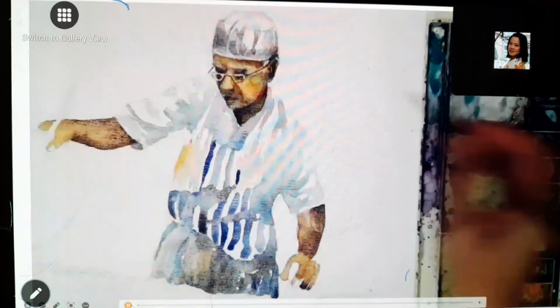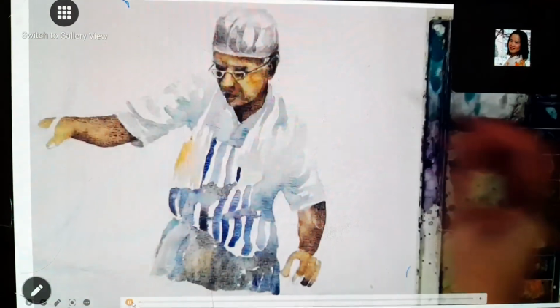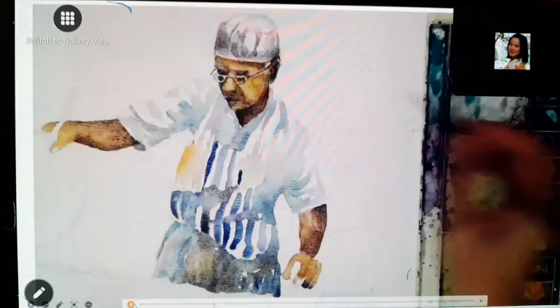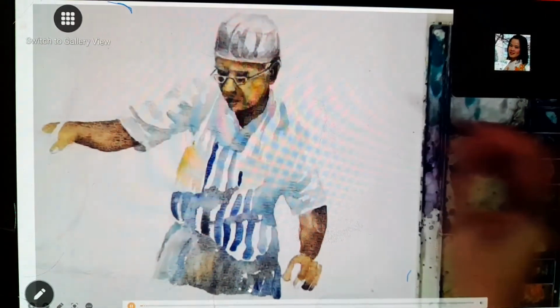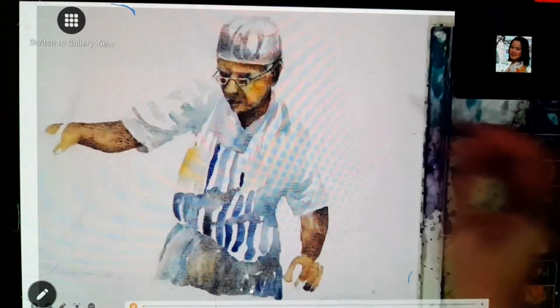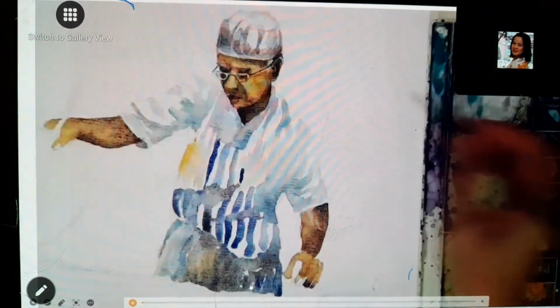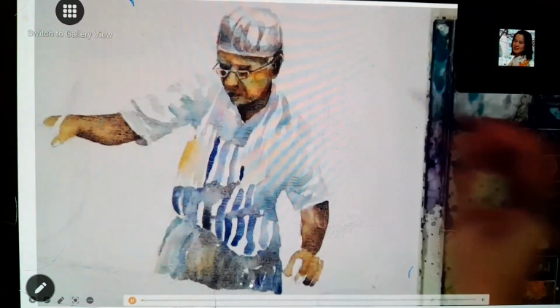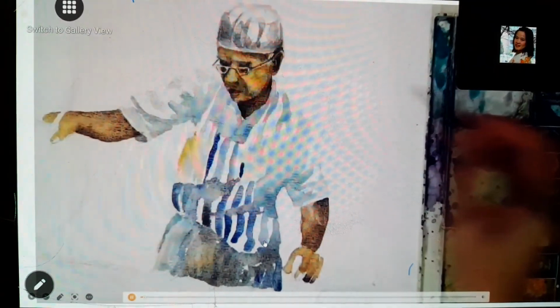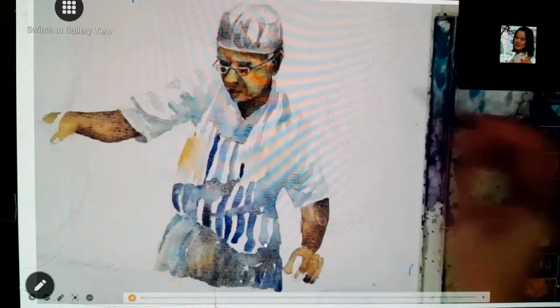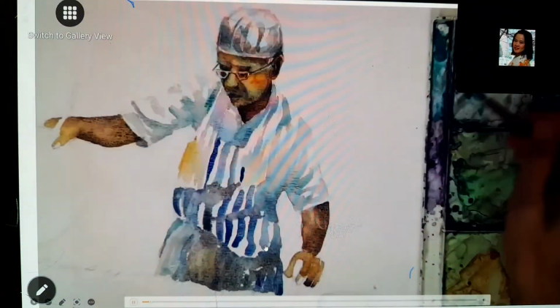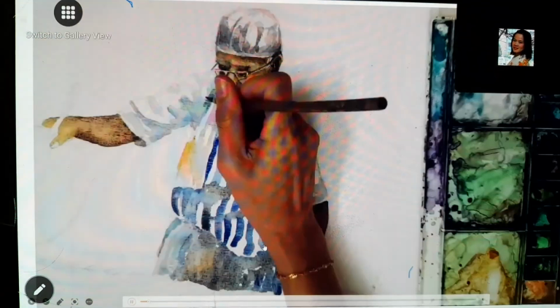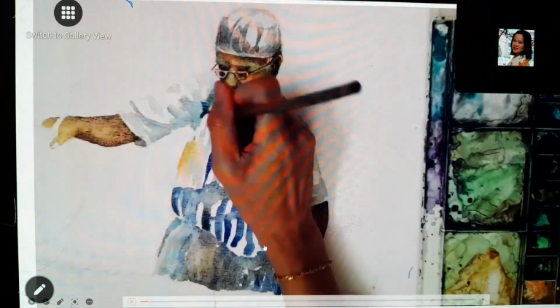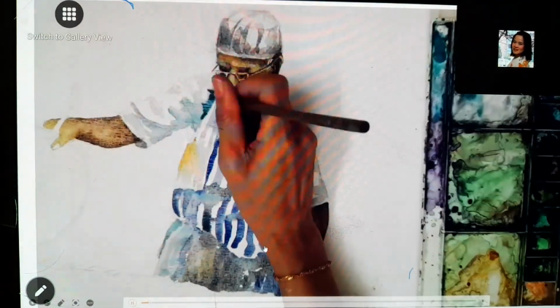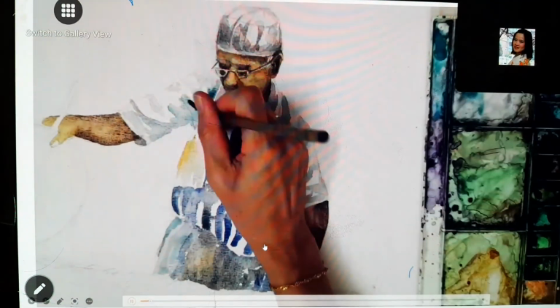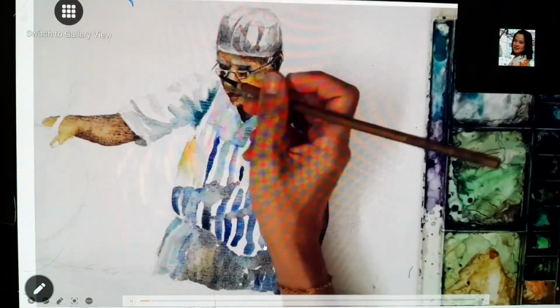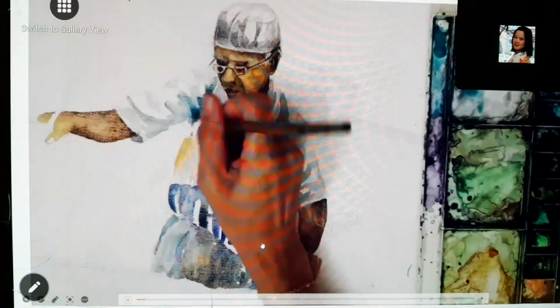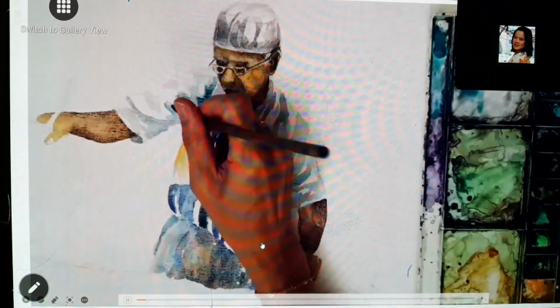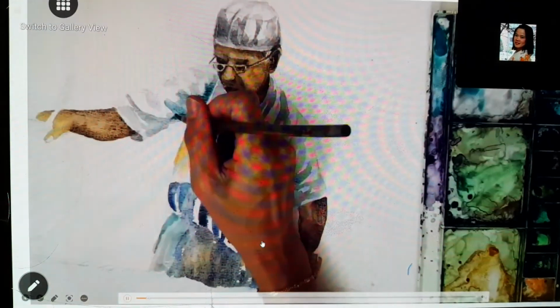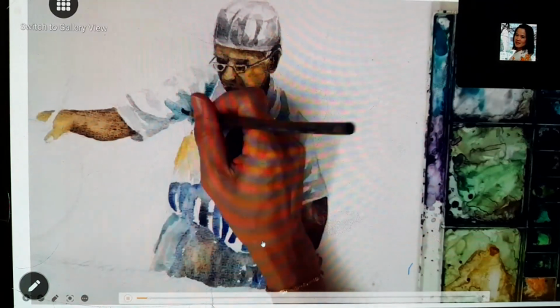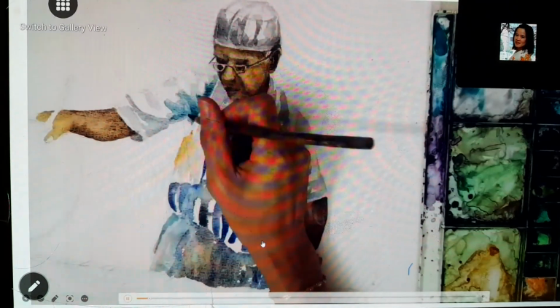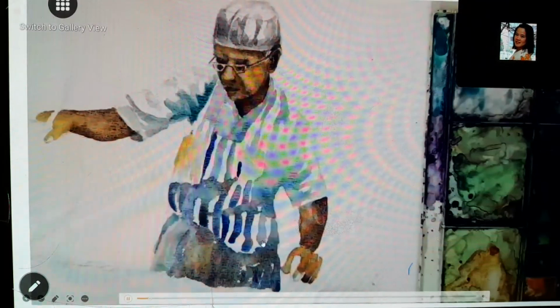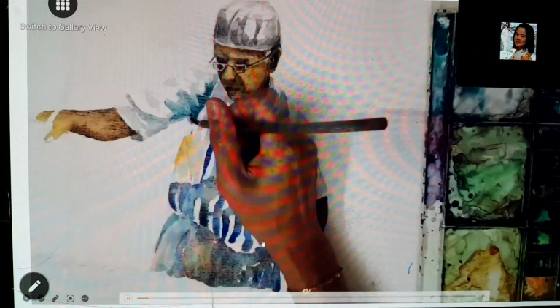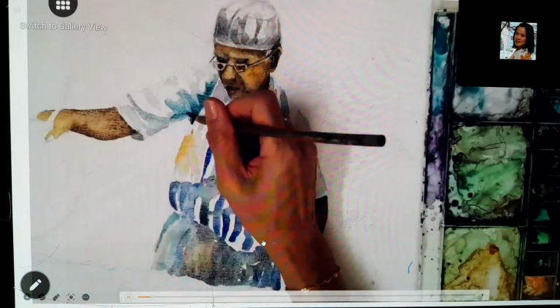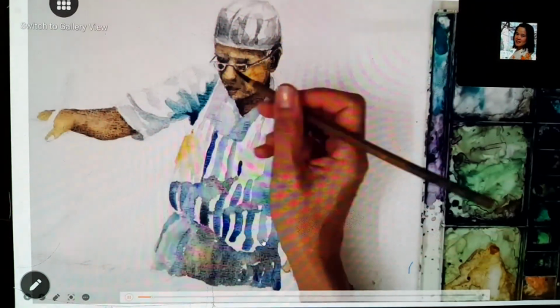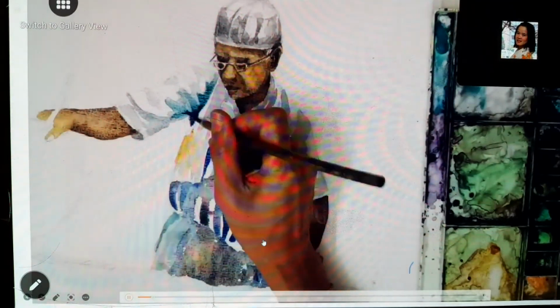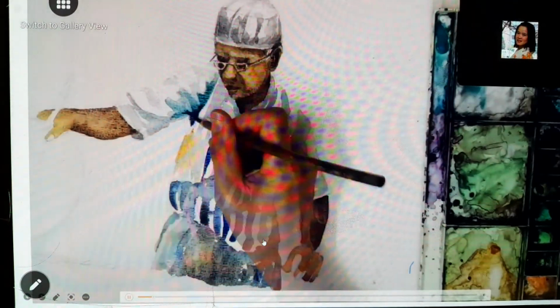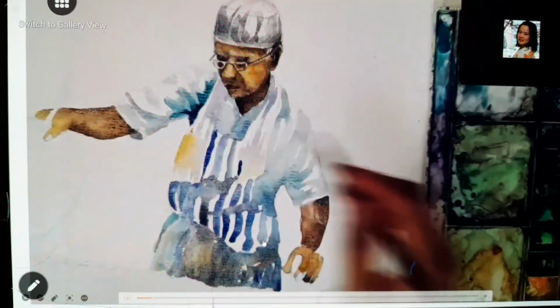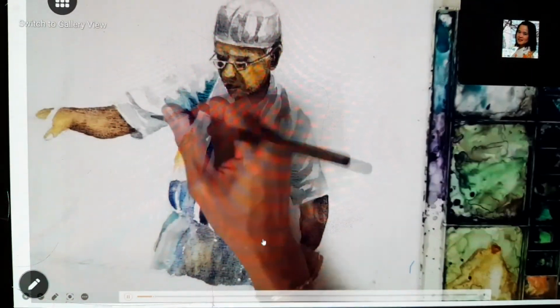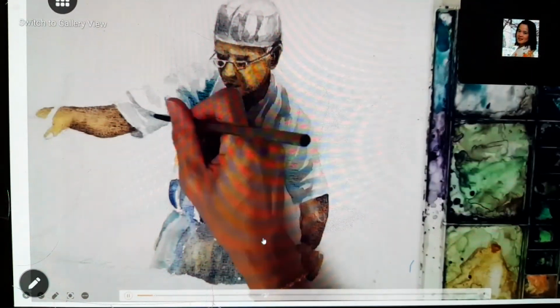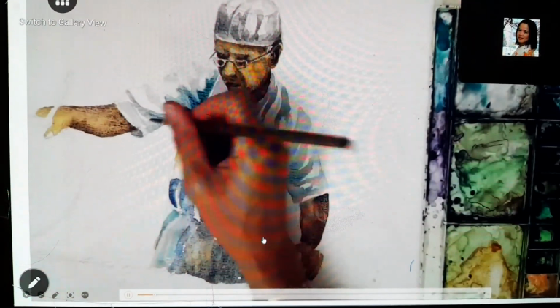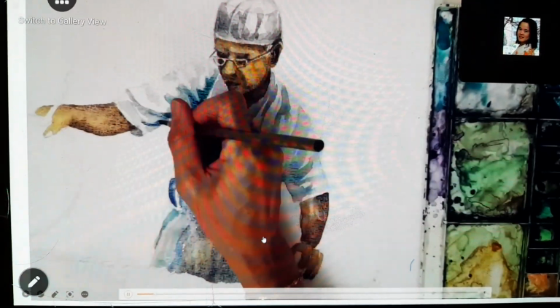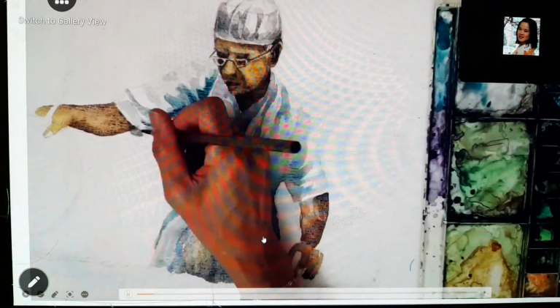If you have any questions, you can ask while I'm showing this video.